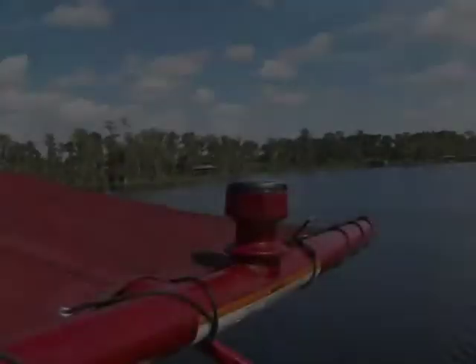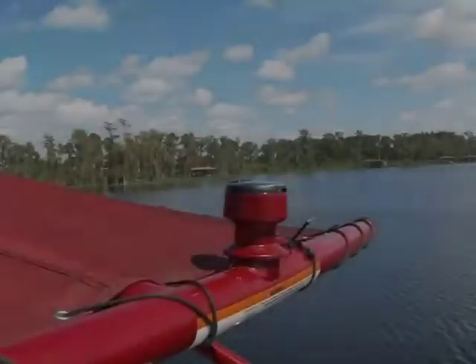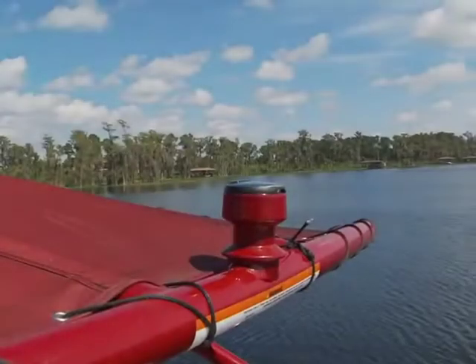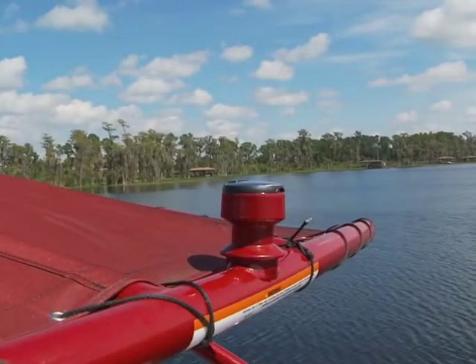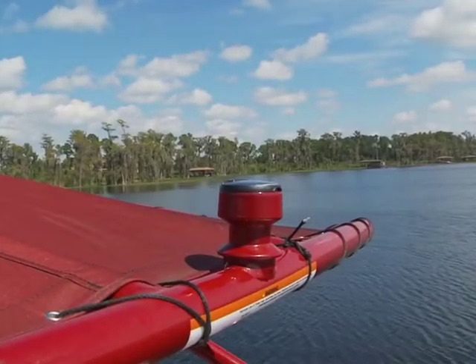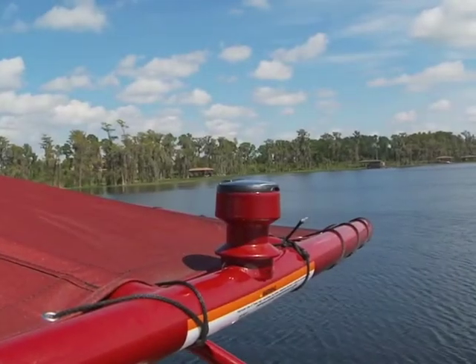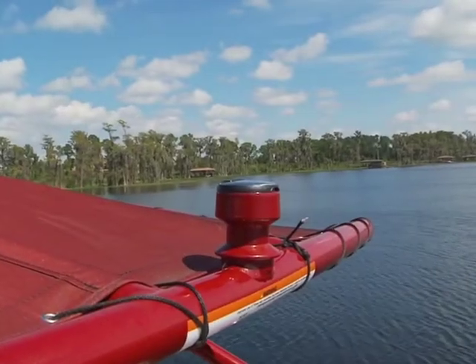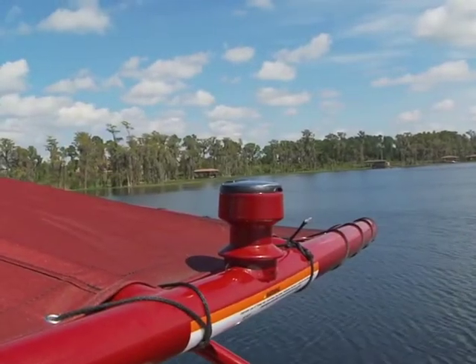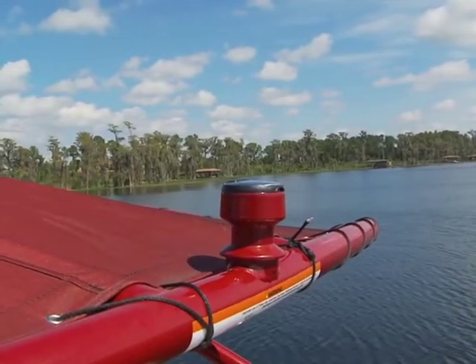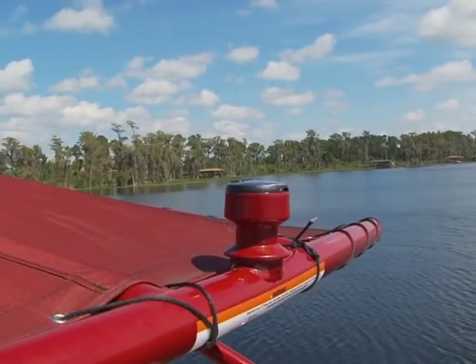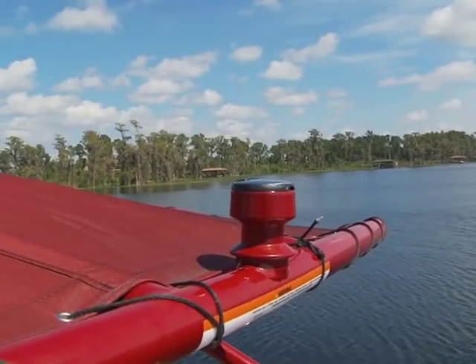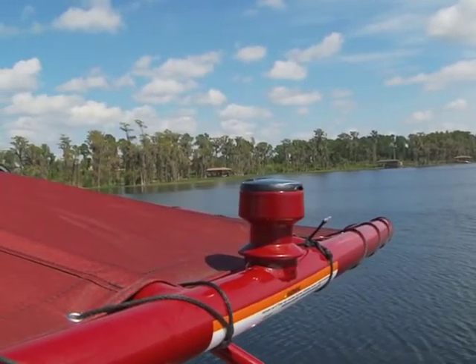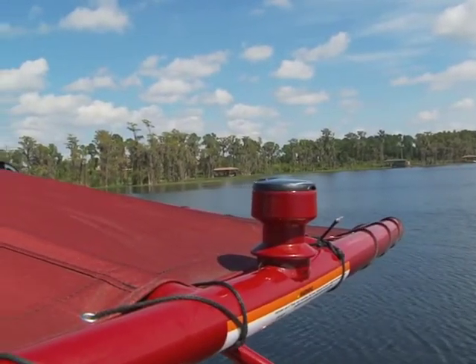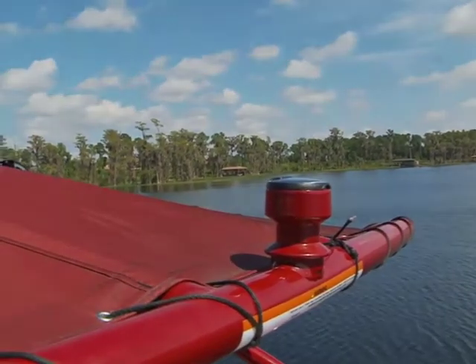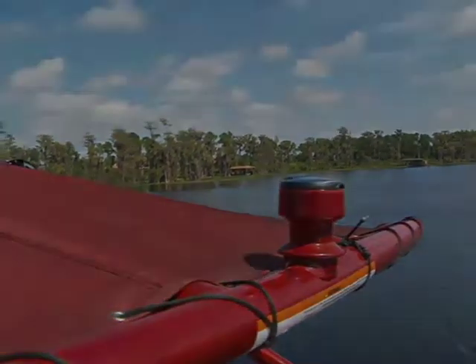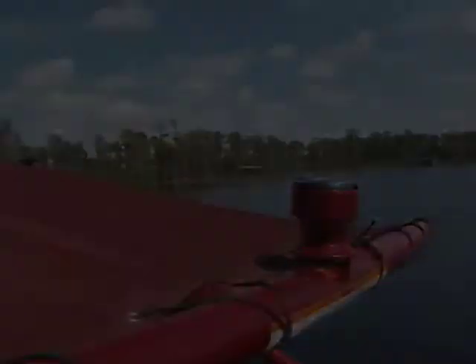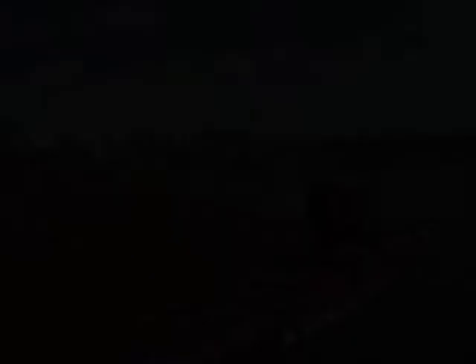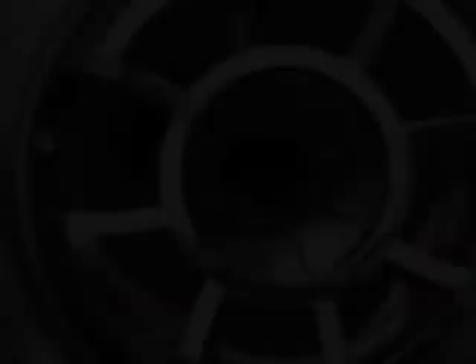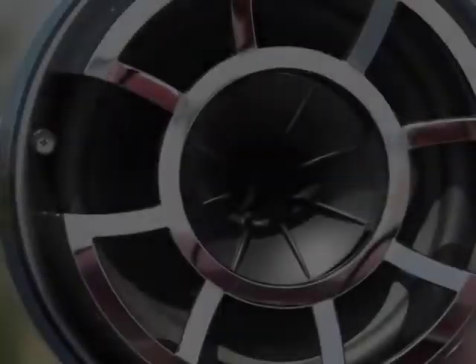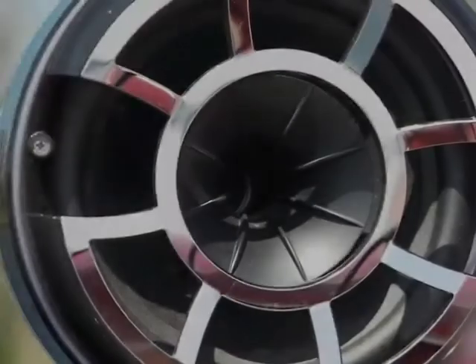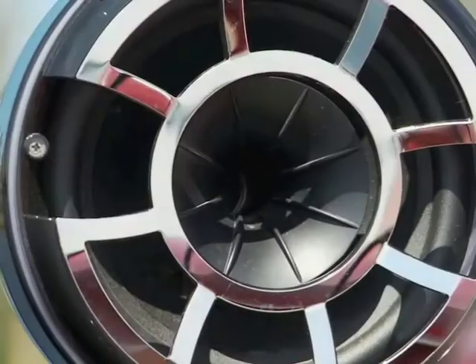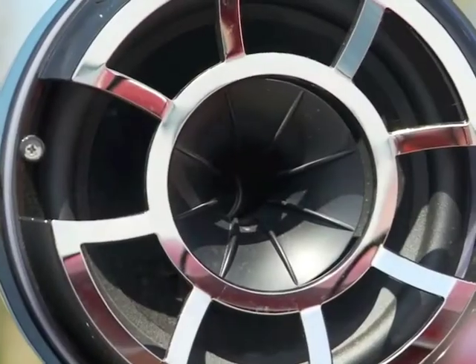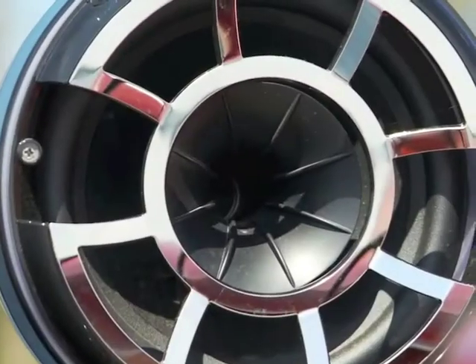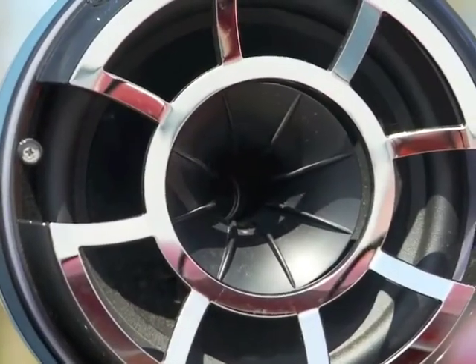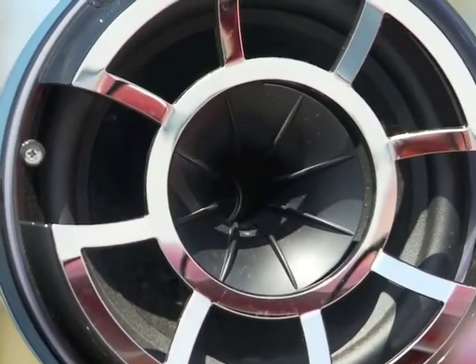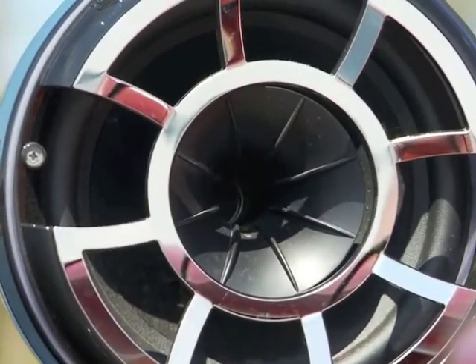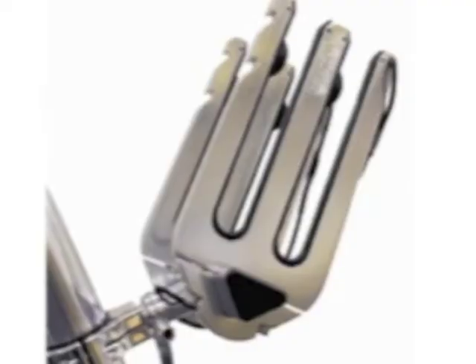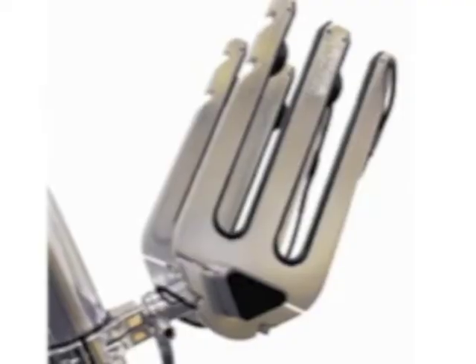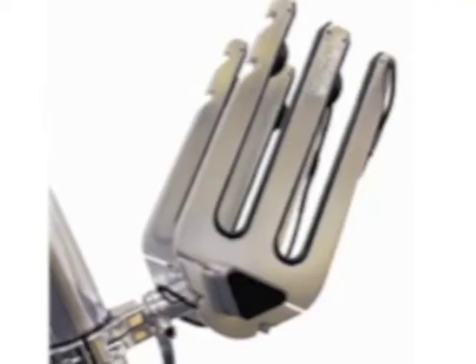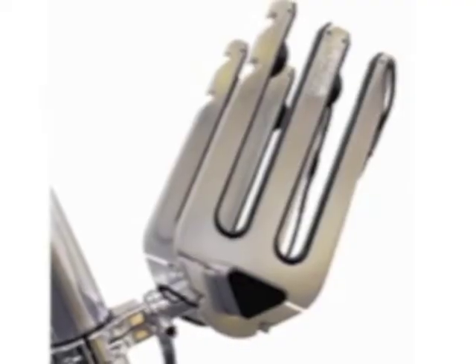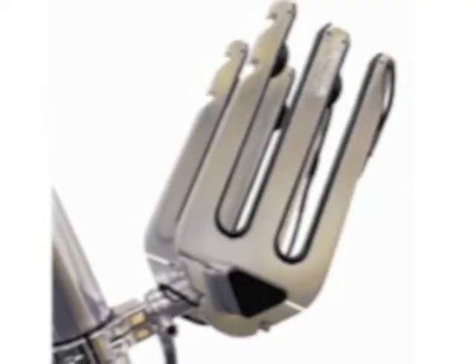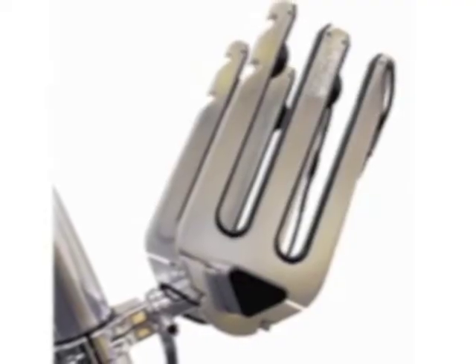Naturally, you'll want a tow point, speakers, and racks.